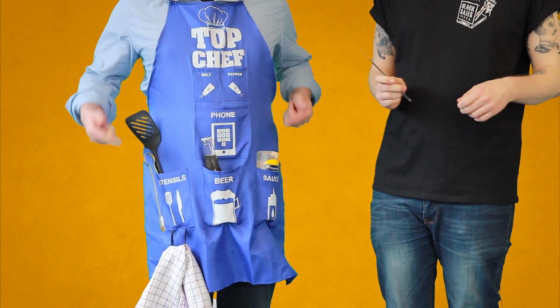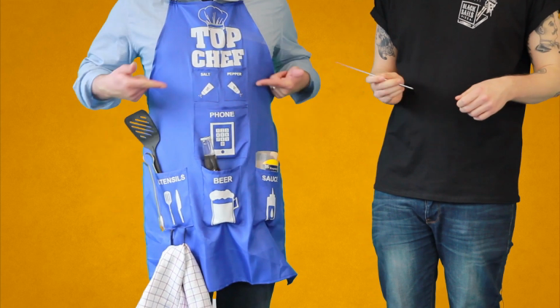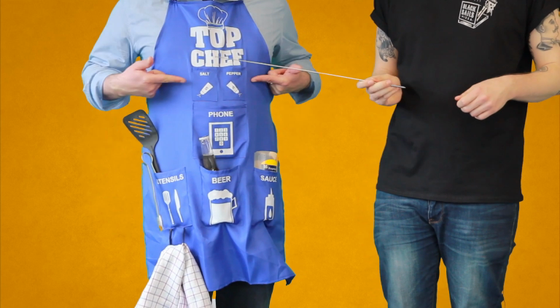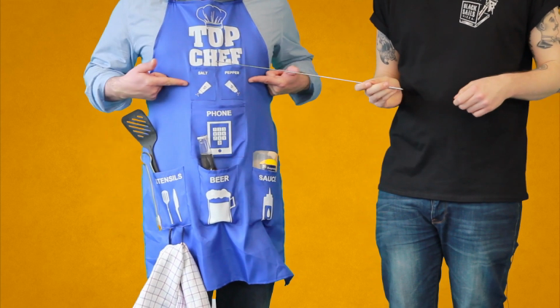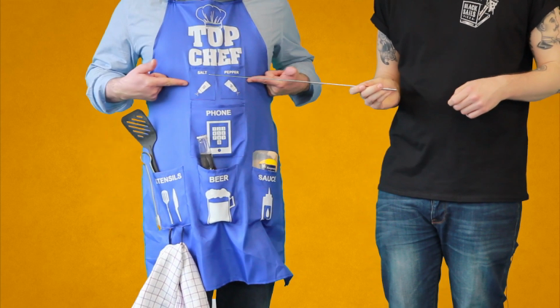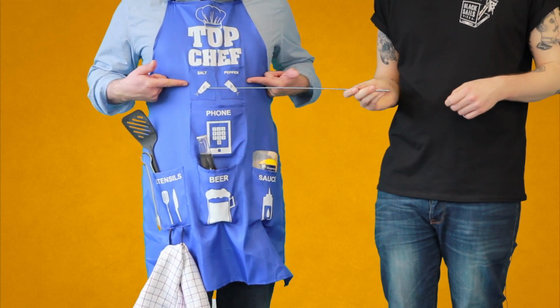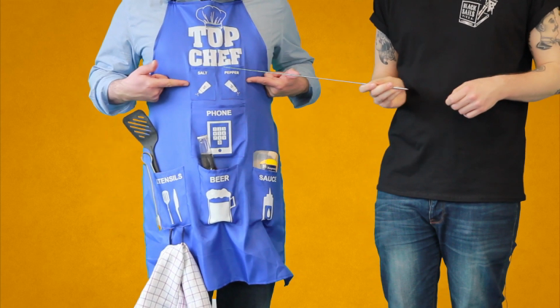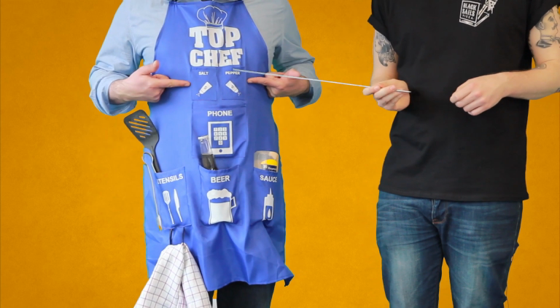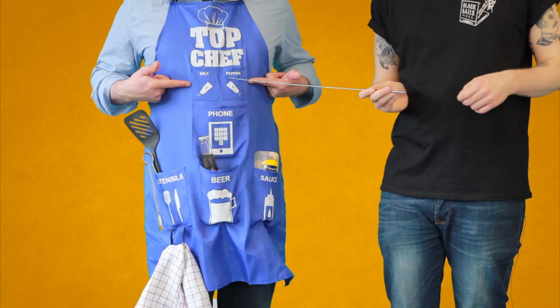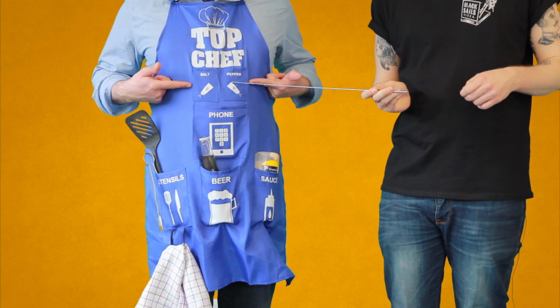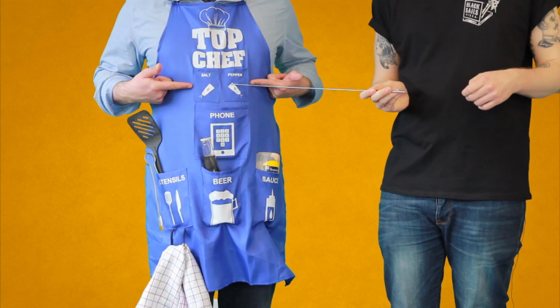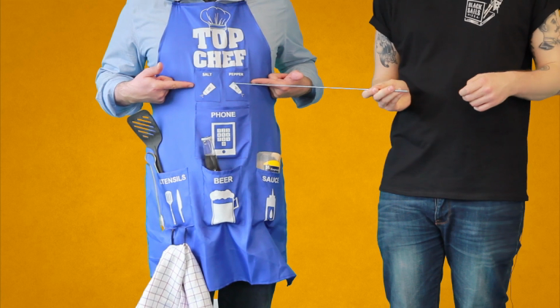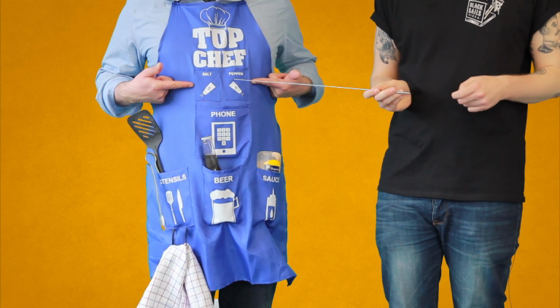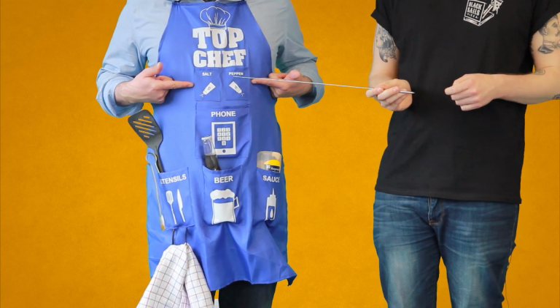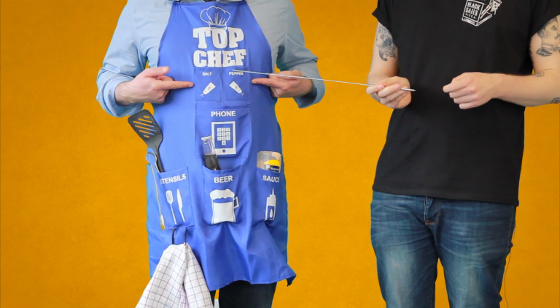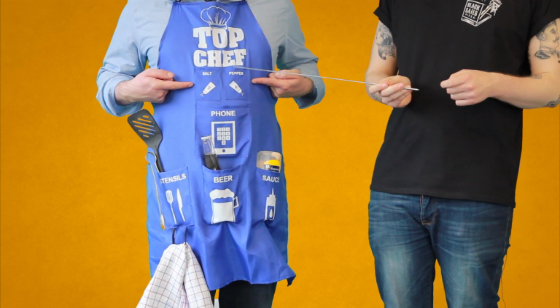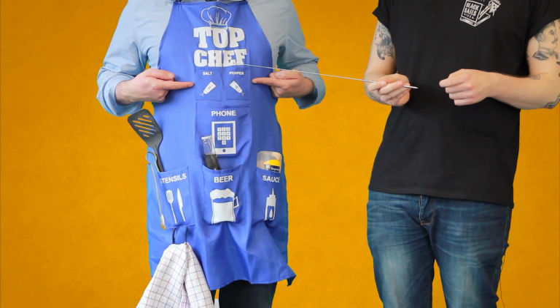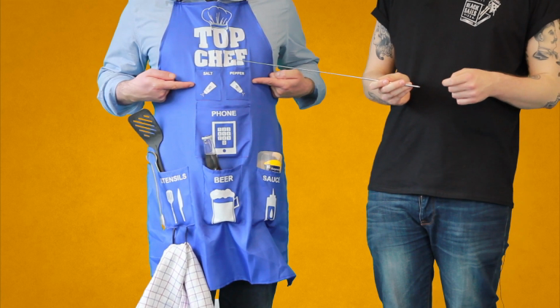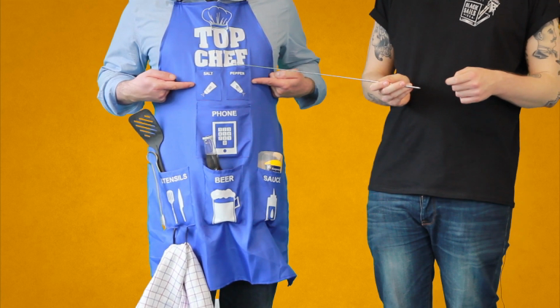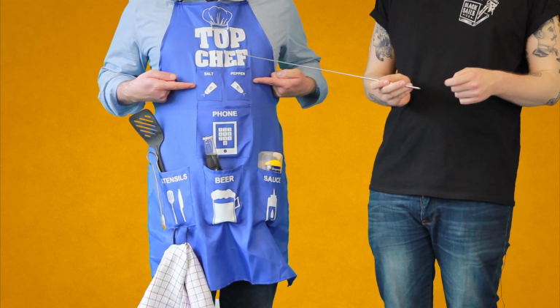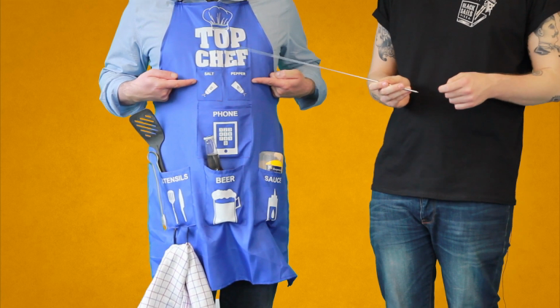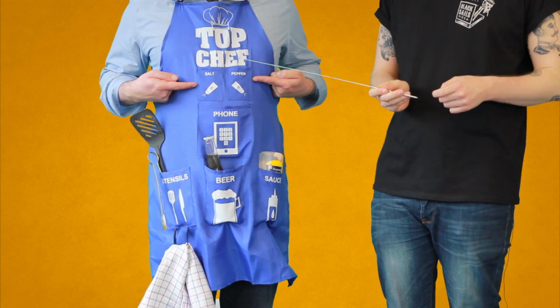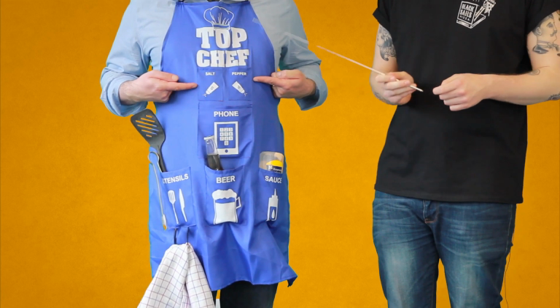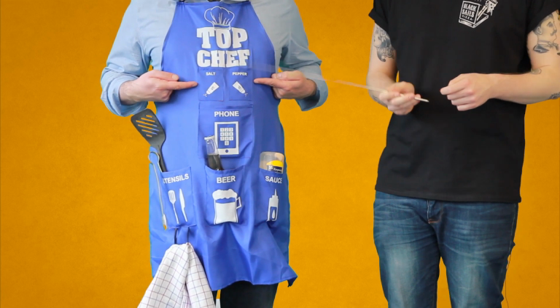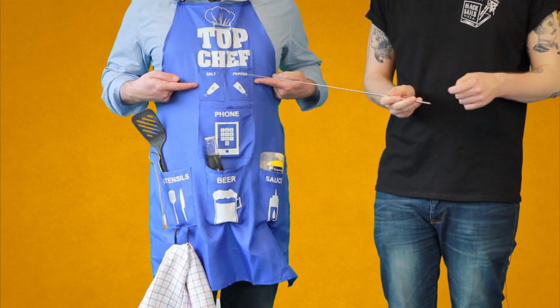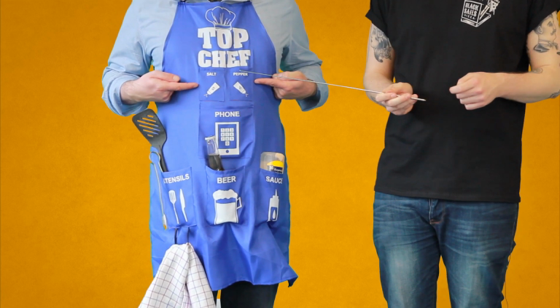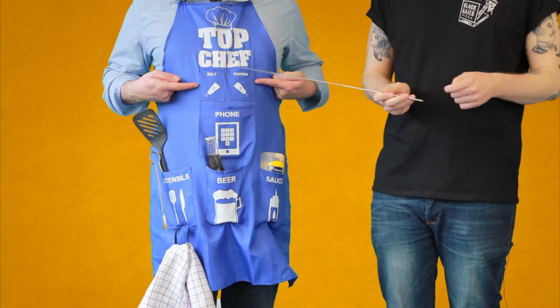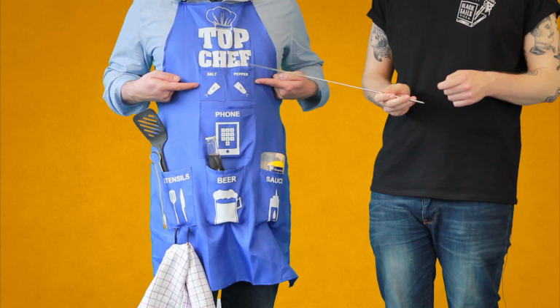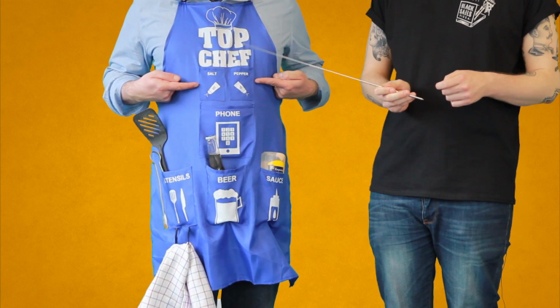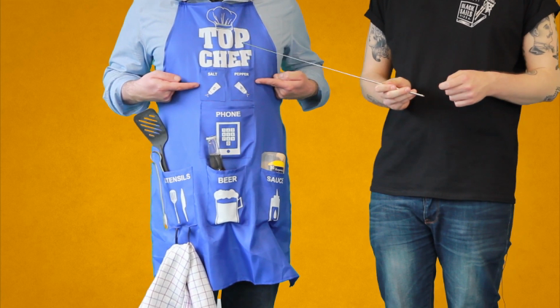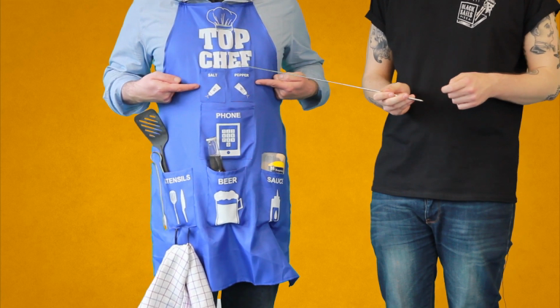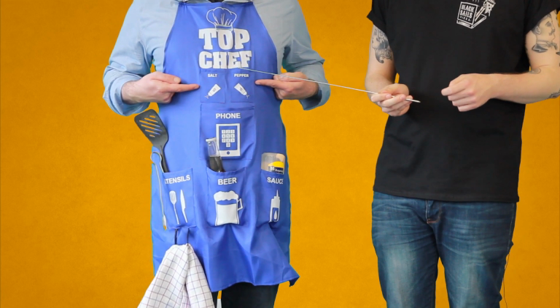First off, salt and pepper, right at the top for easy access — because seasoning is the most important part of cooking.